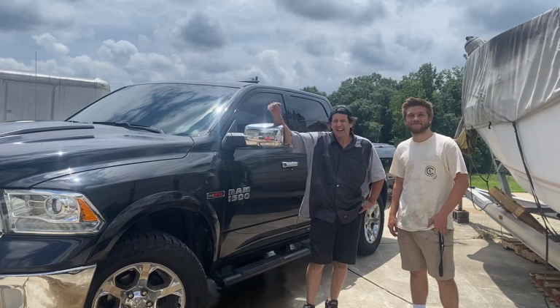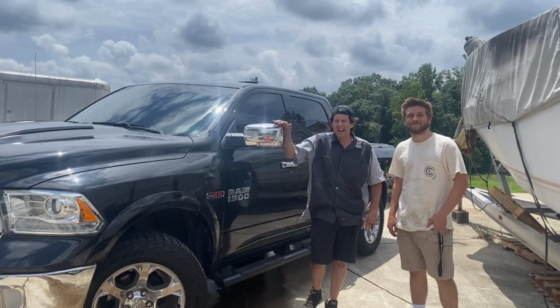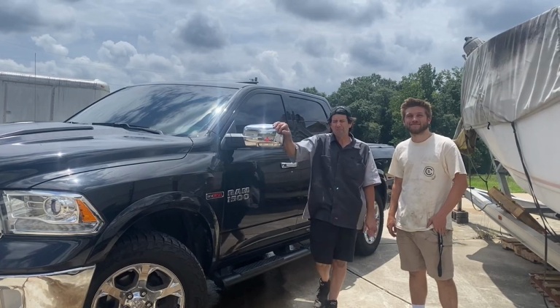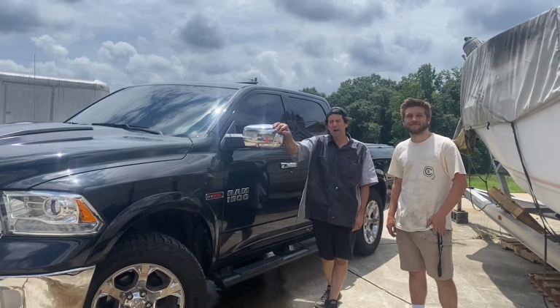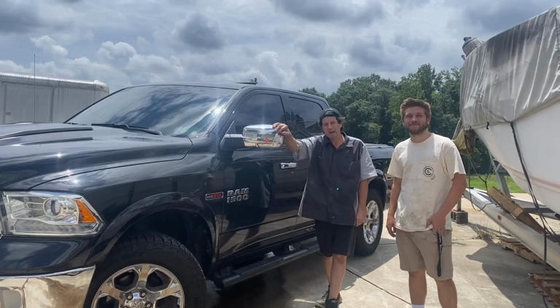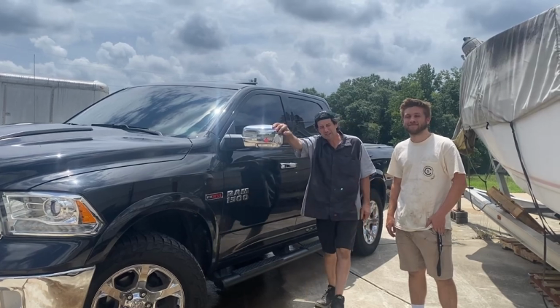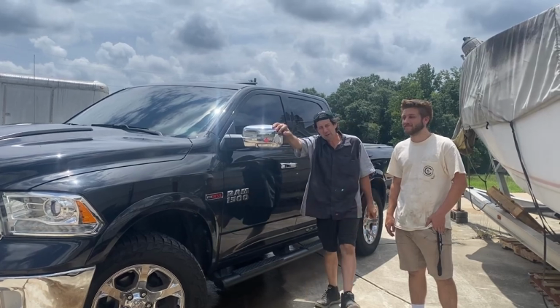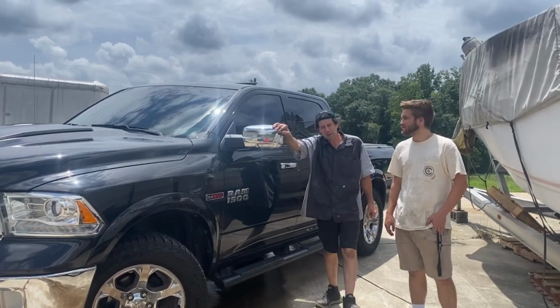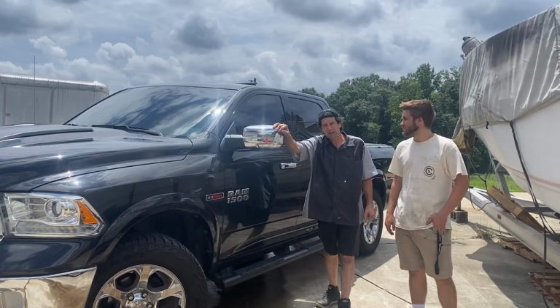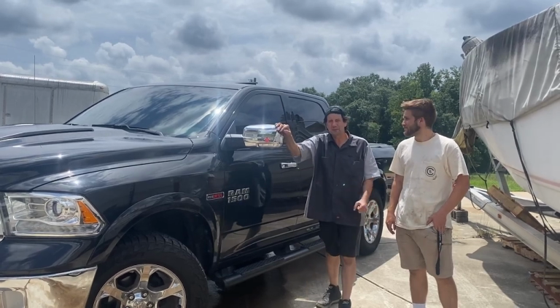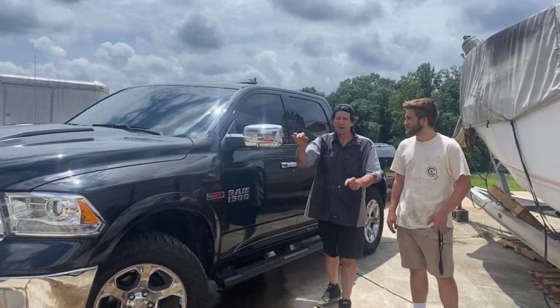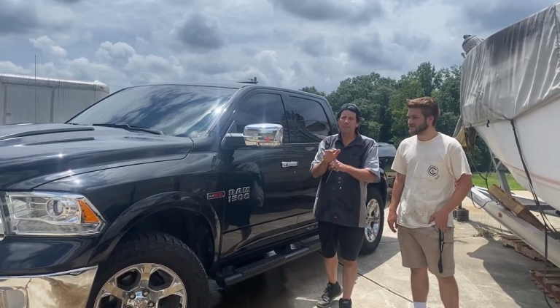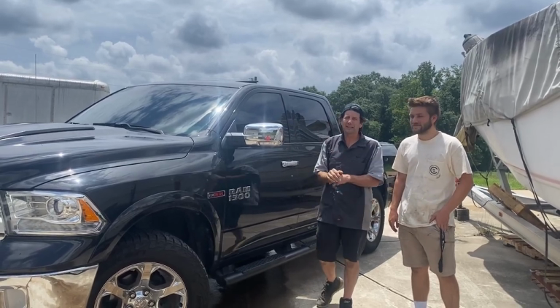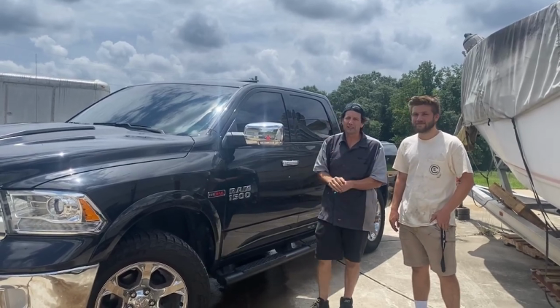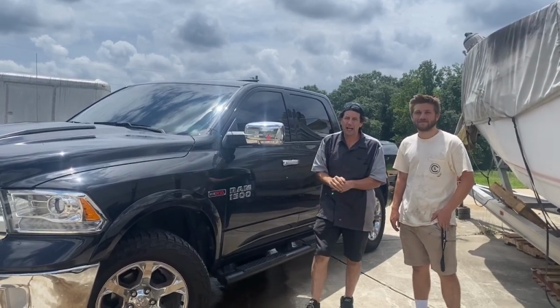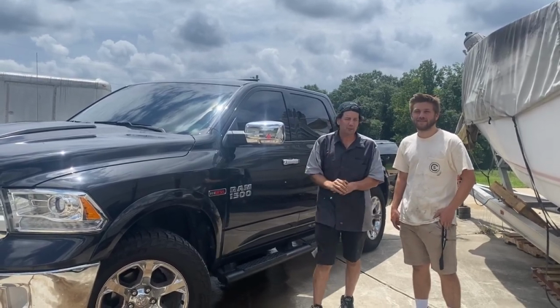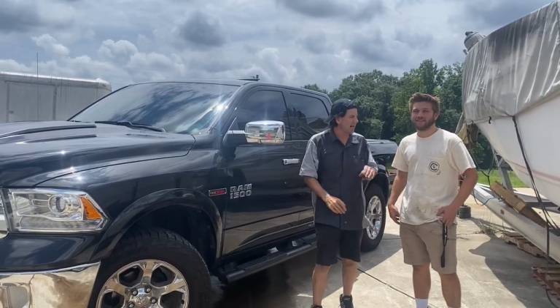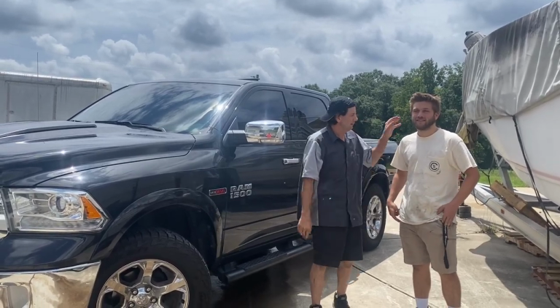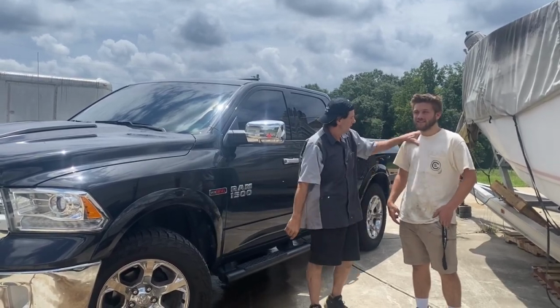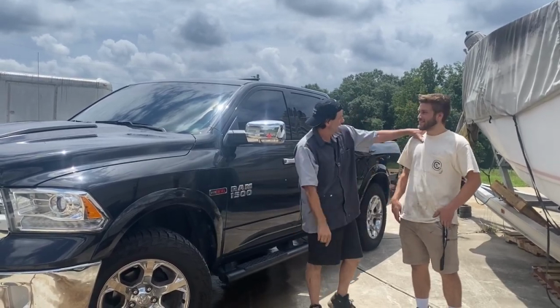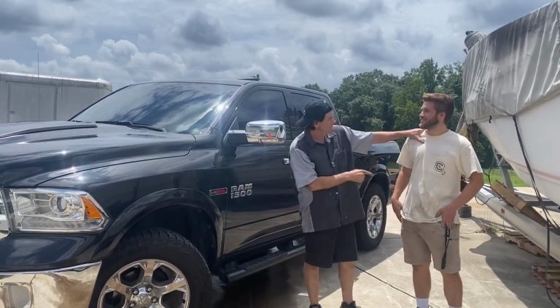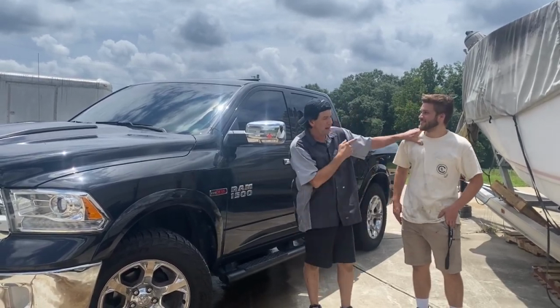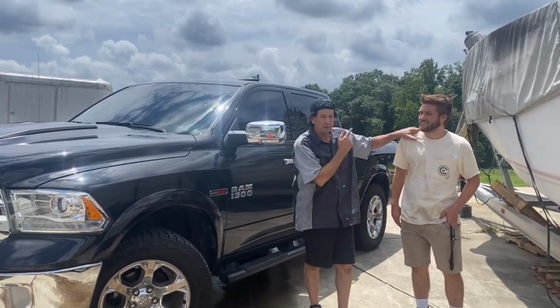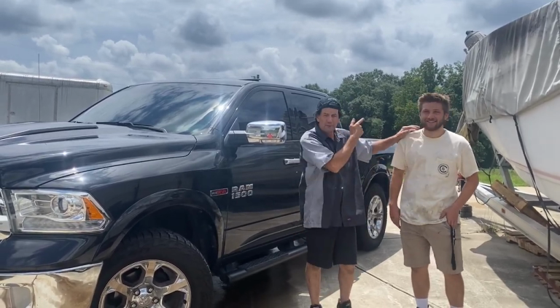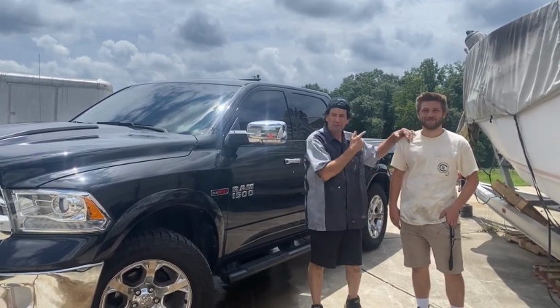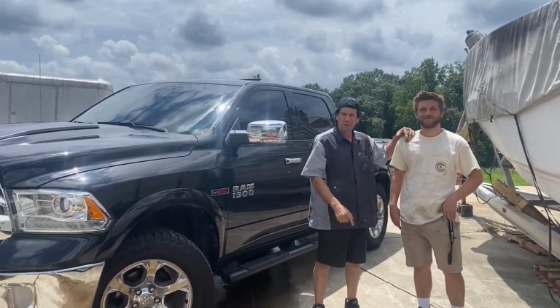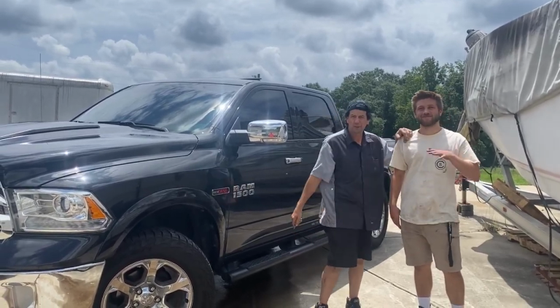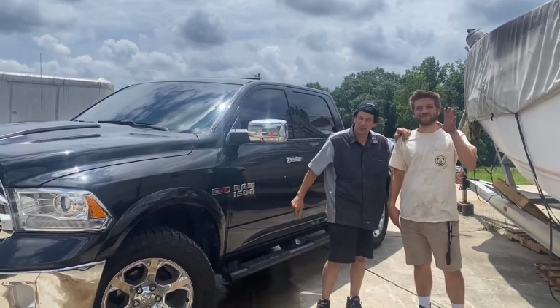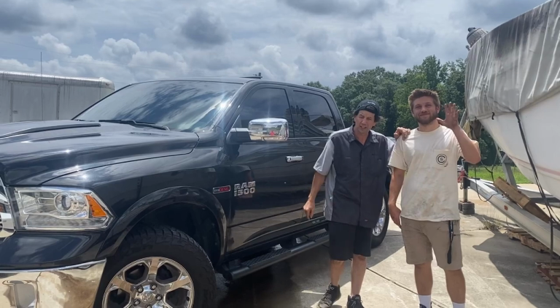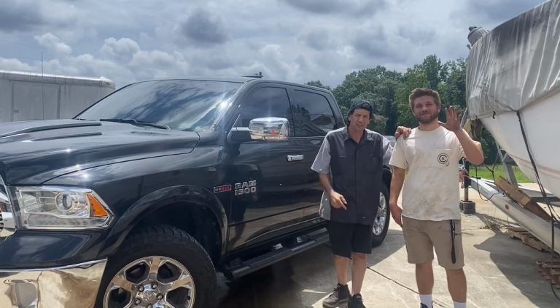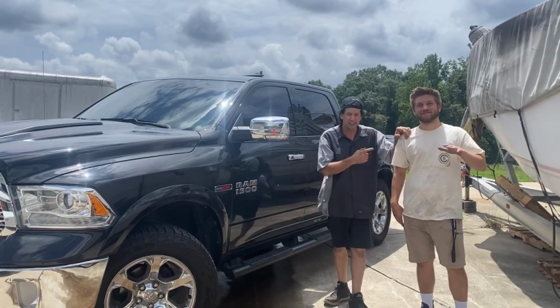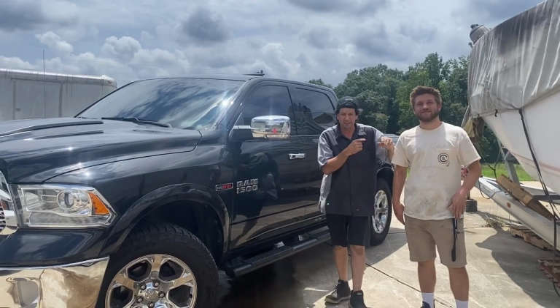Hey guys, Brock from Exus Motorworks and welcome back to the shop. Got a new bot, new face for the channel — here's Andrew.